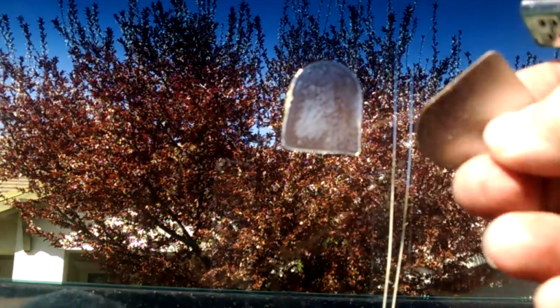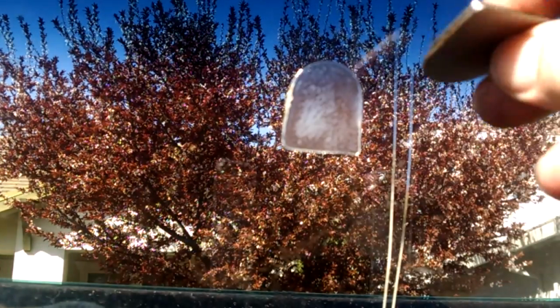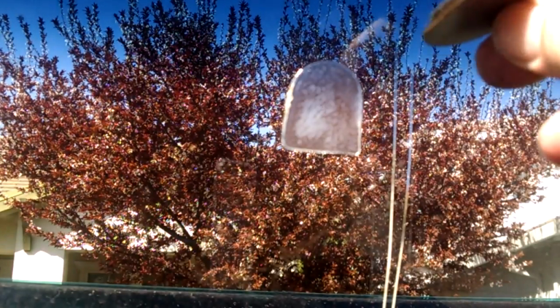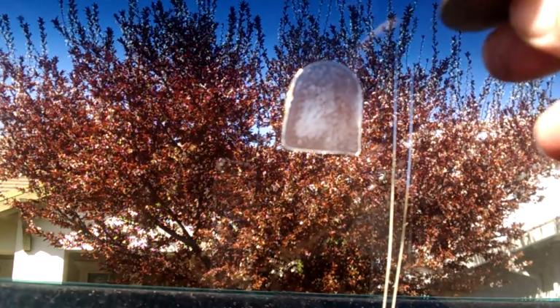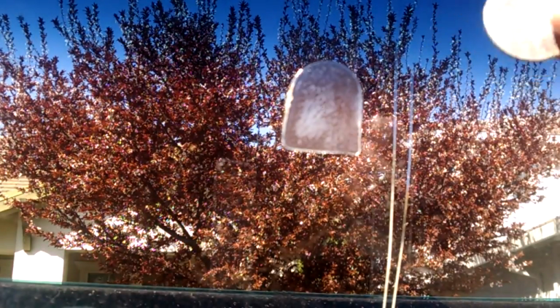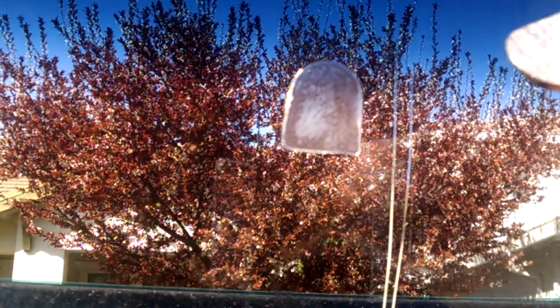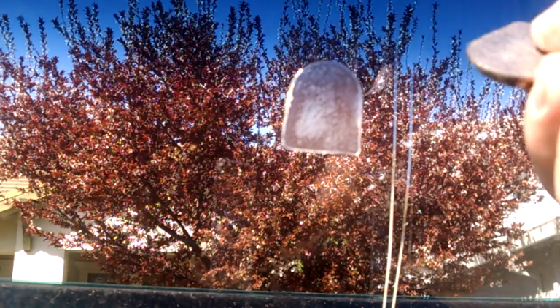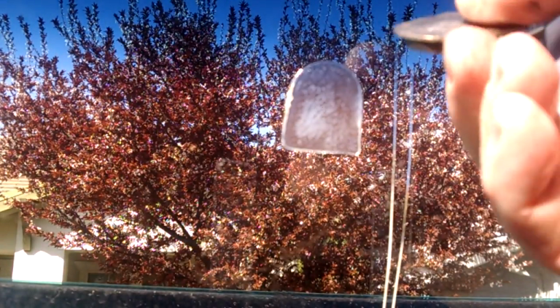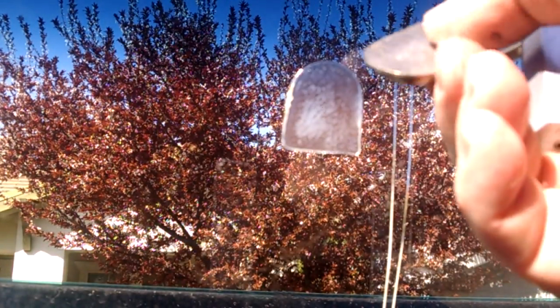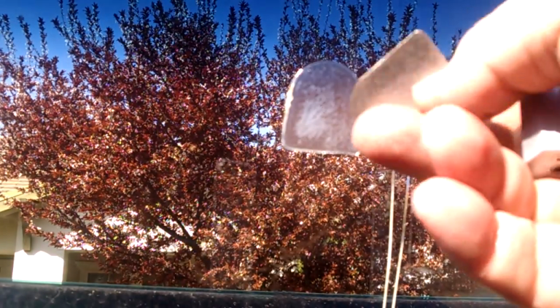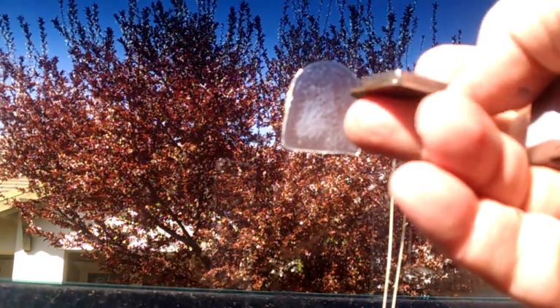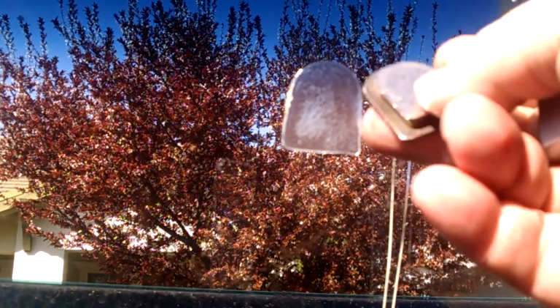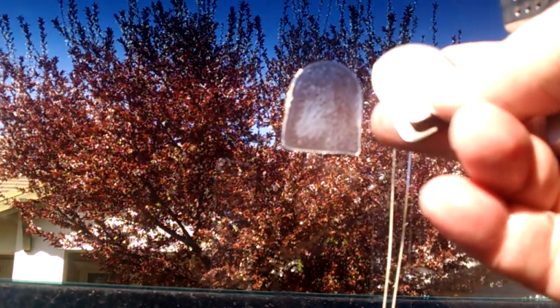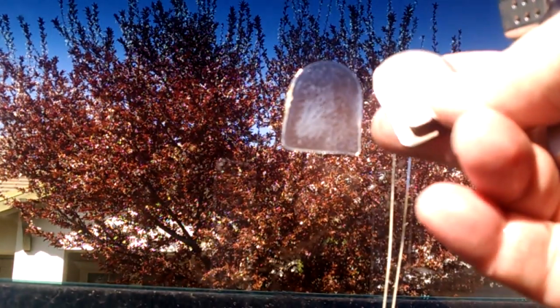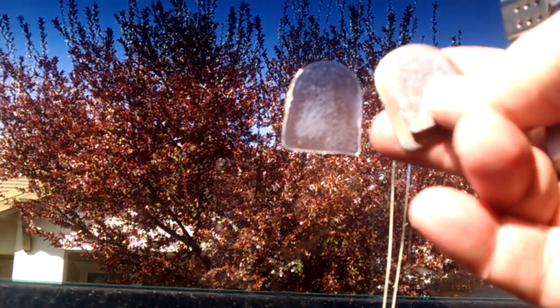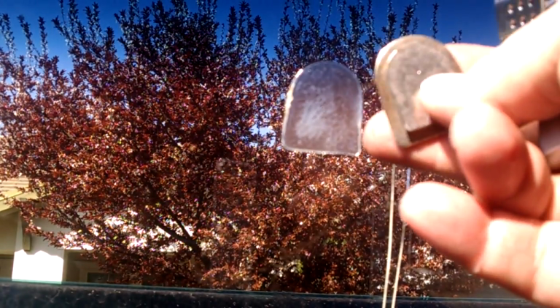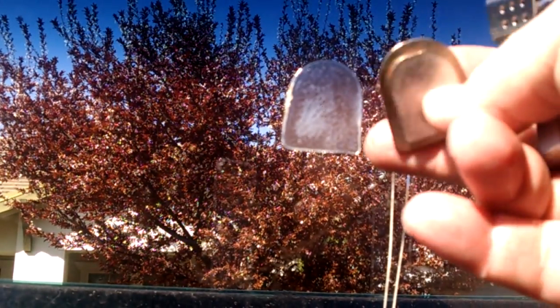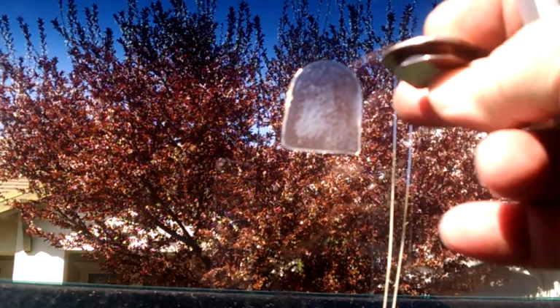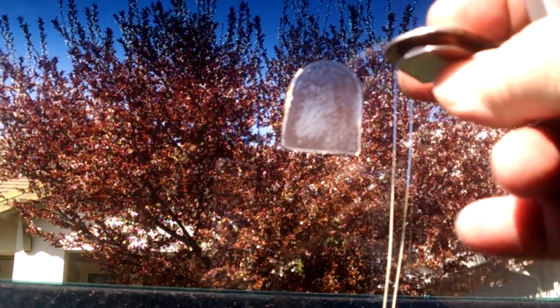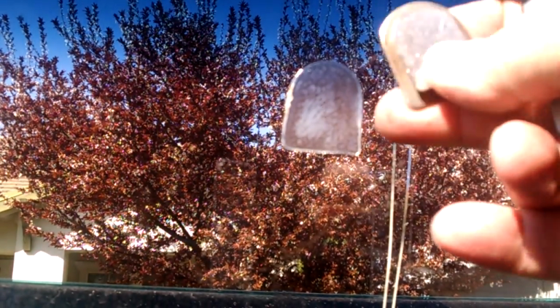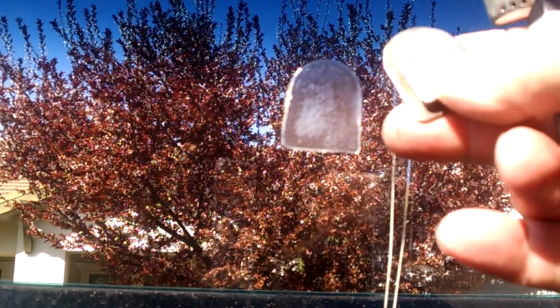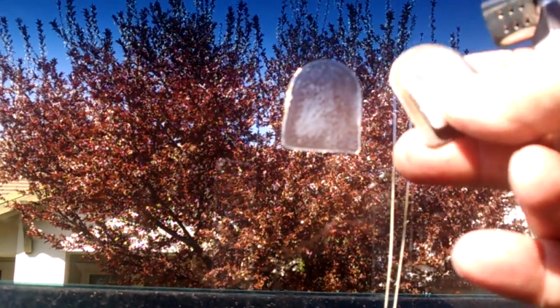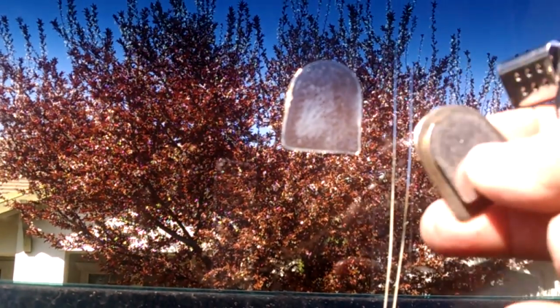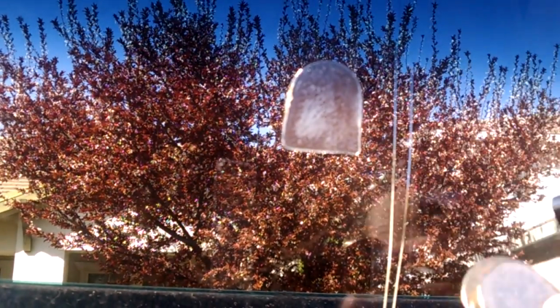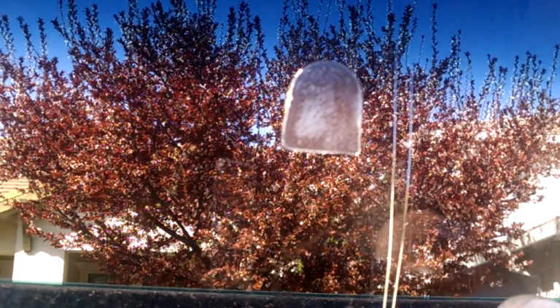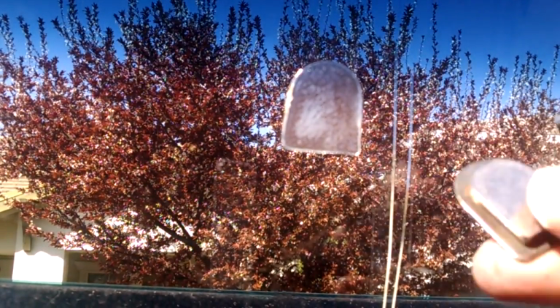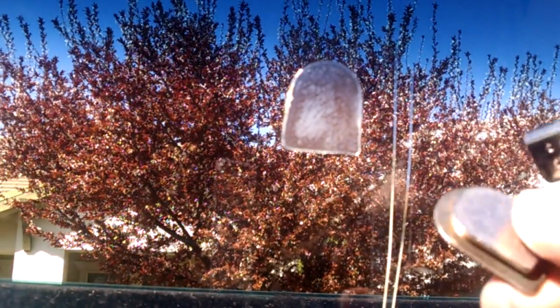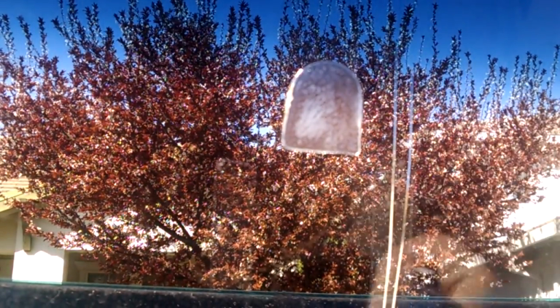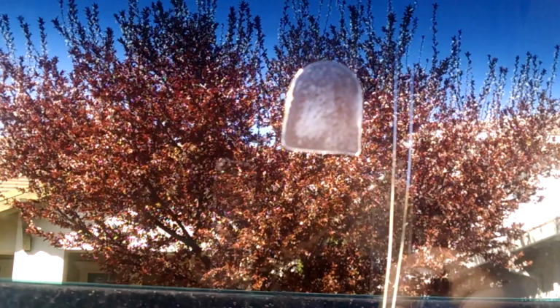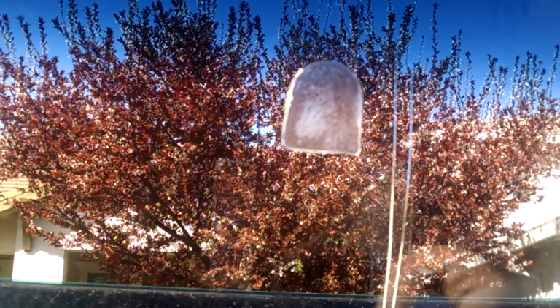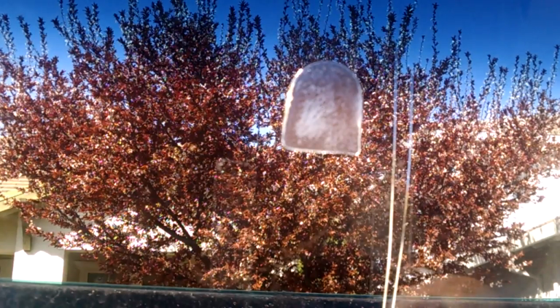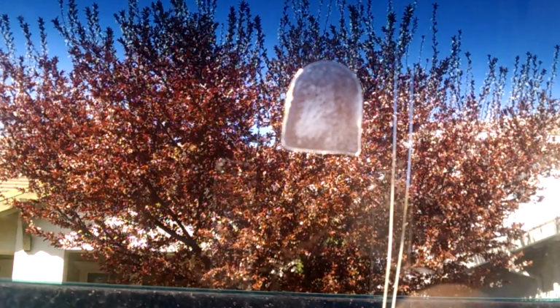That will cool down really quick. There's your bracket we just took off. Make sure it drops into a shop towel — a wet one.